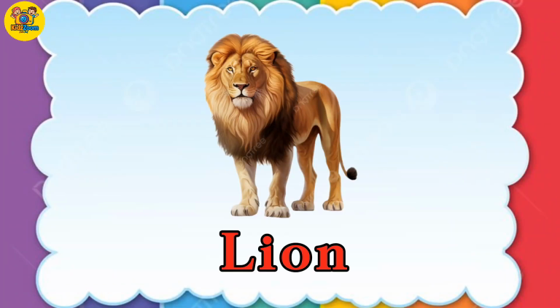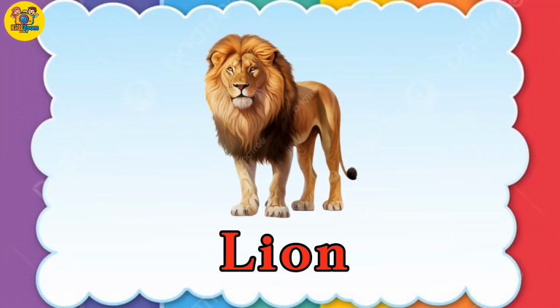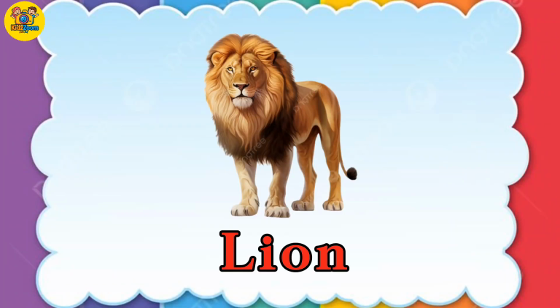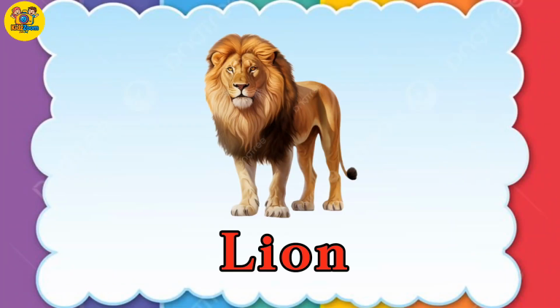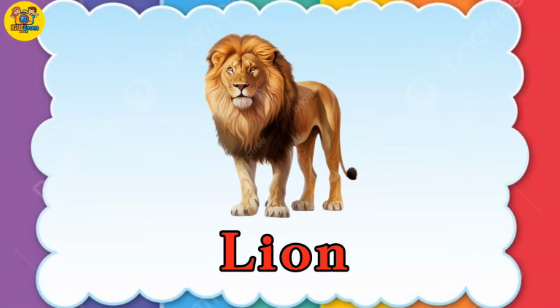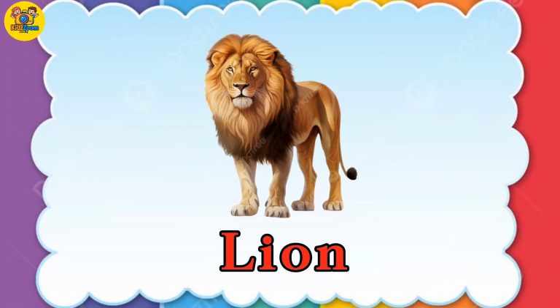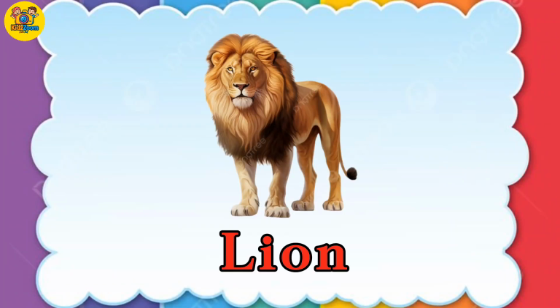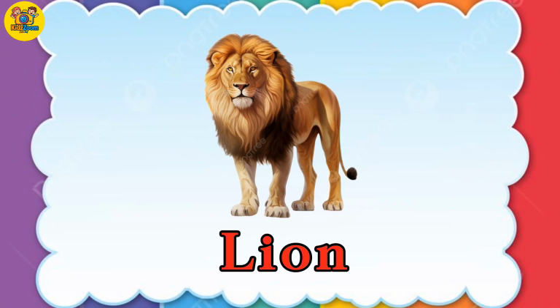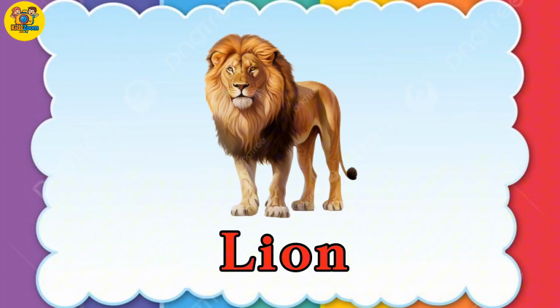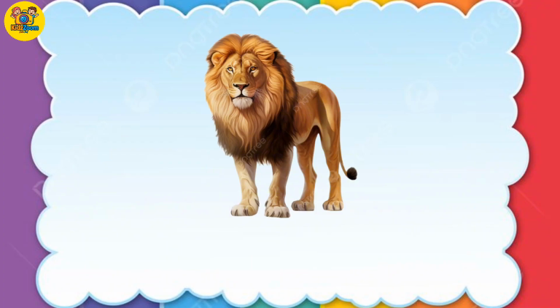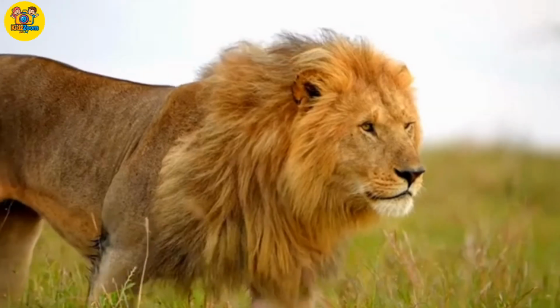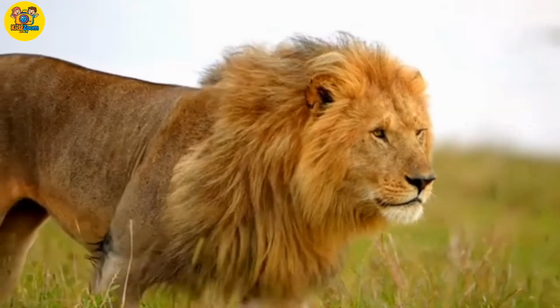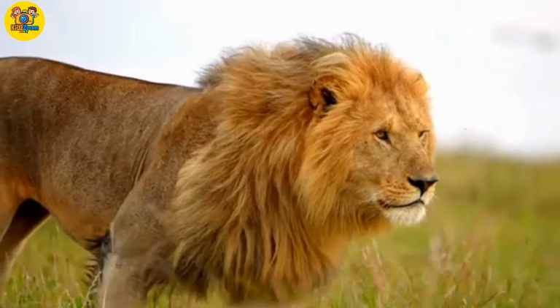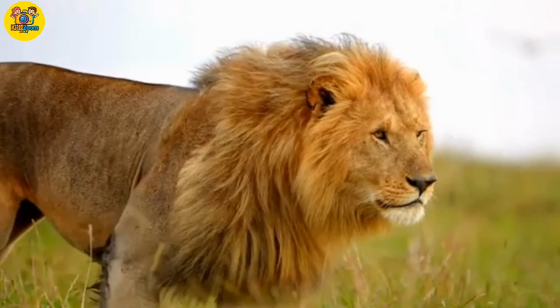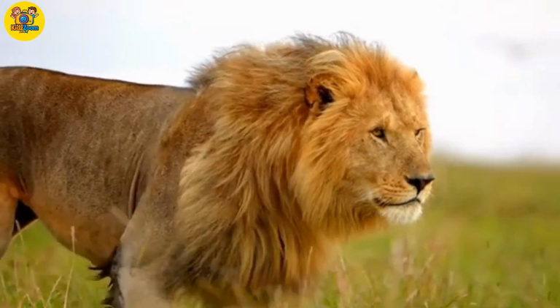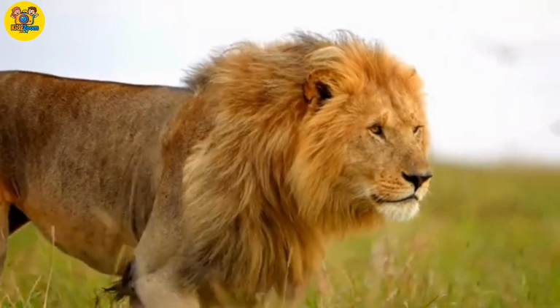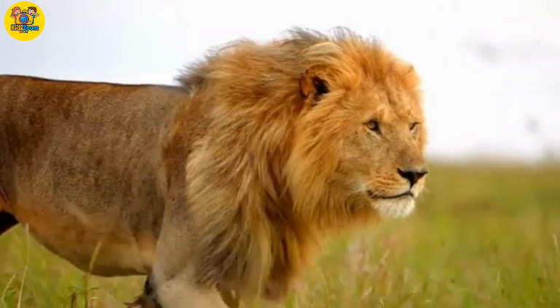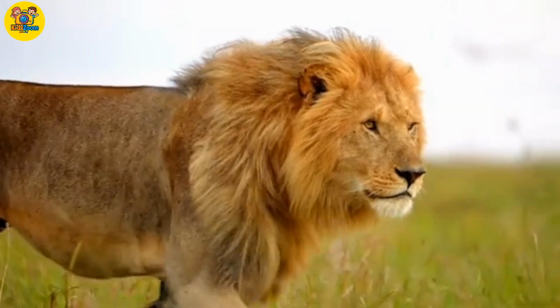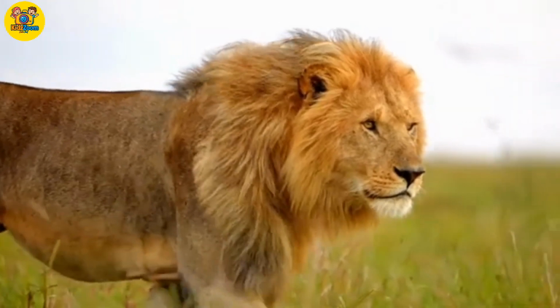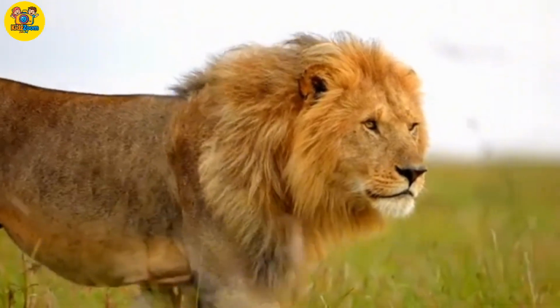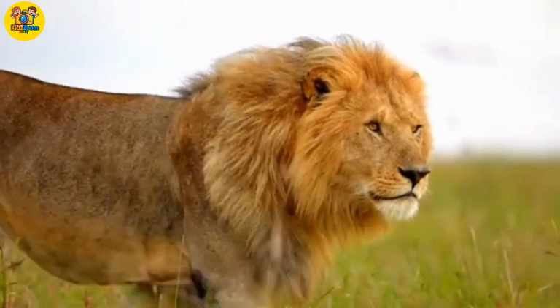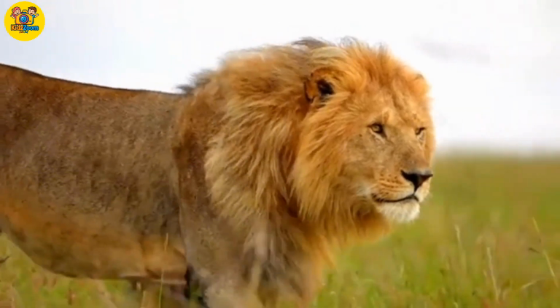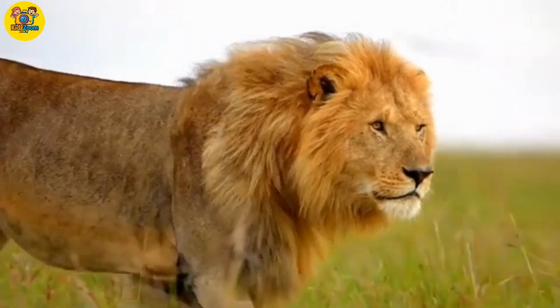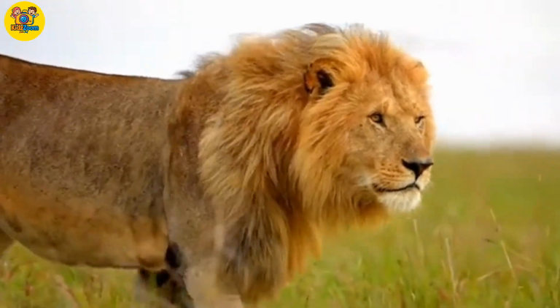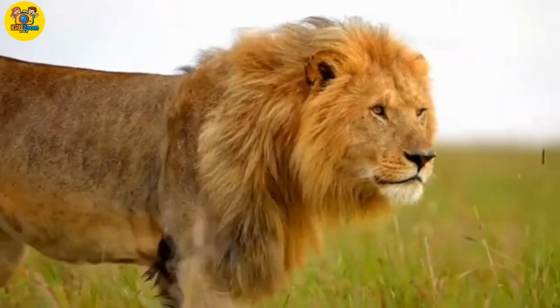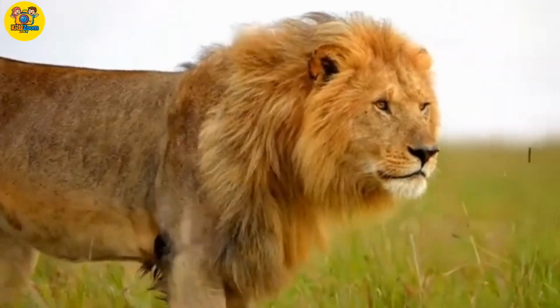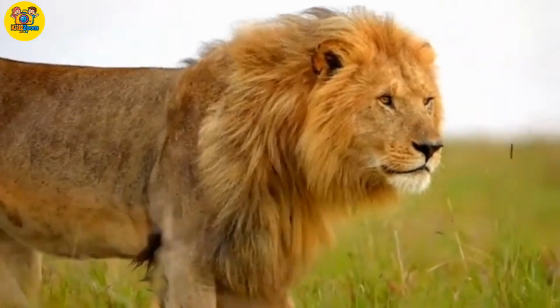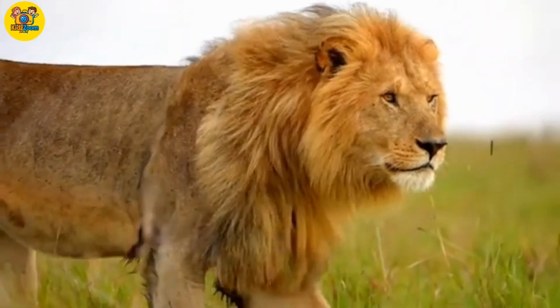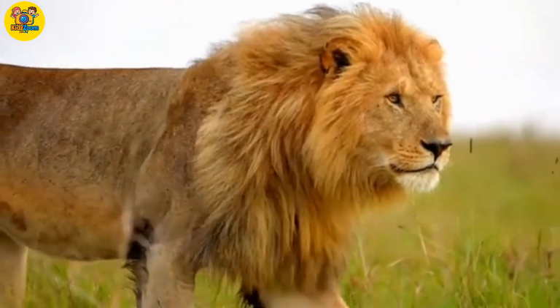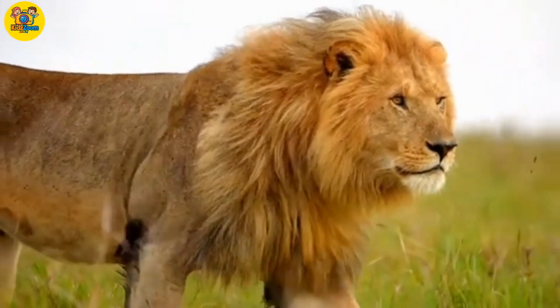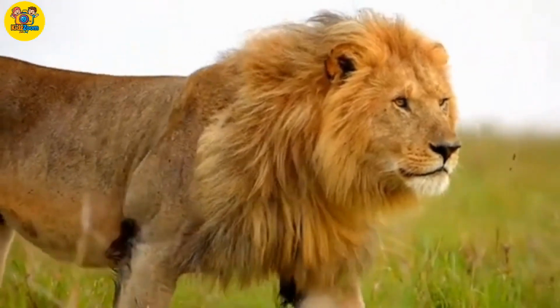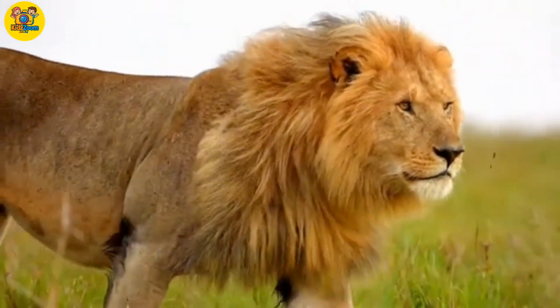Lion. Lions are big cats and live in grassy places called savannas.